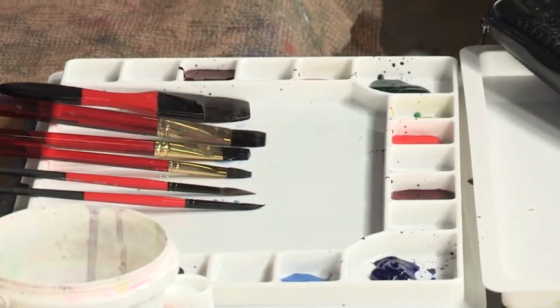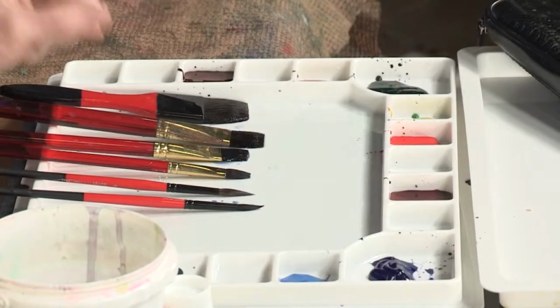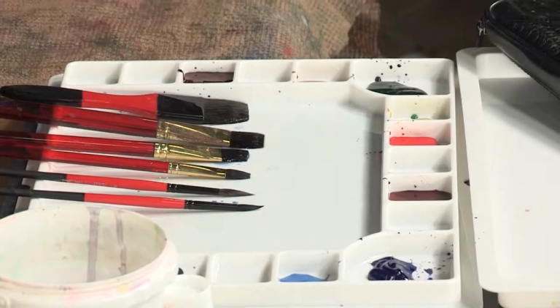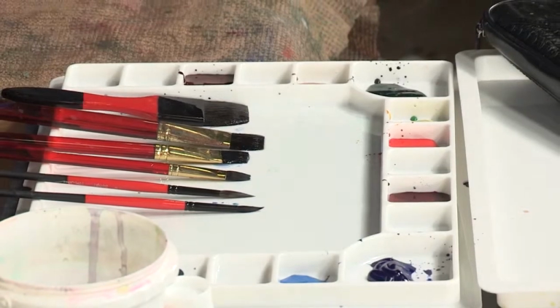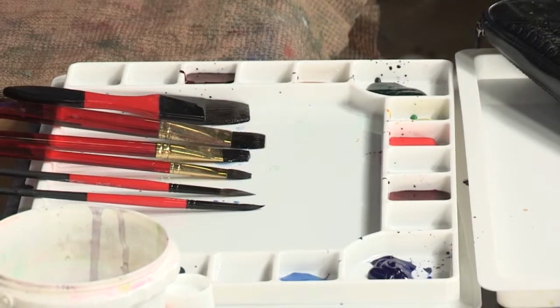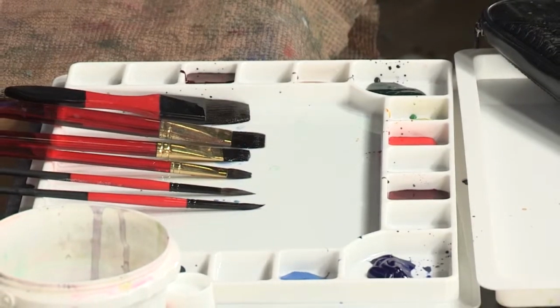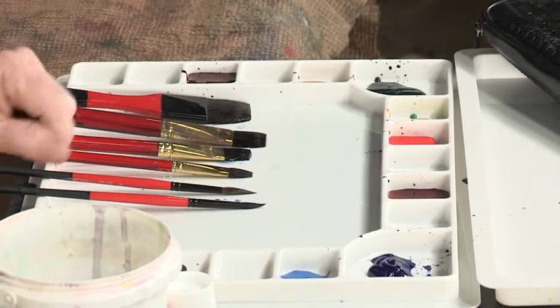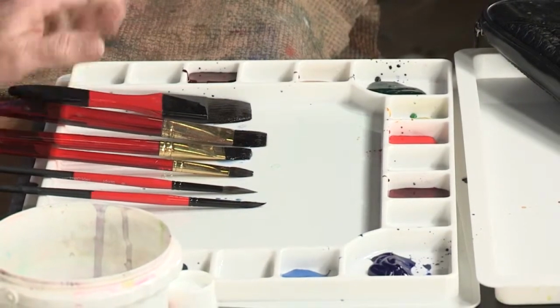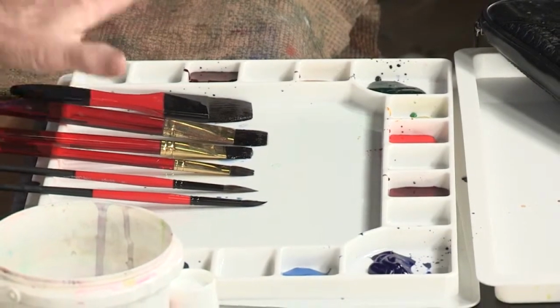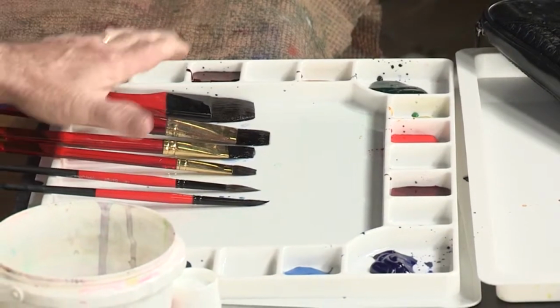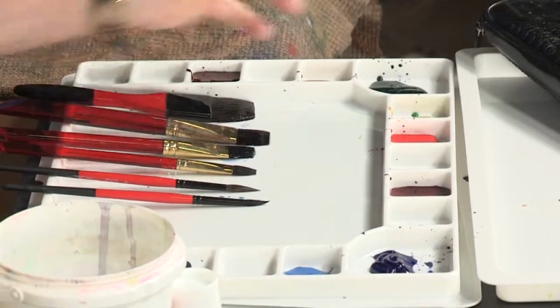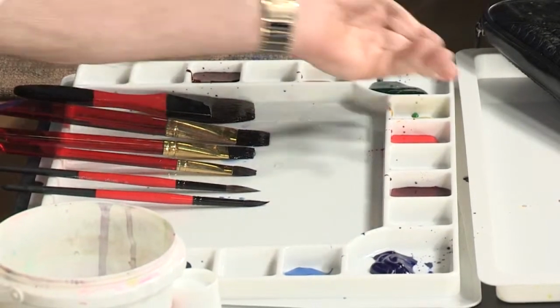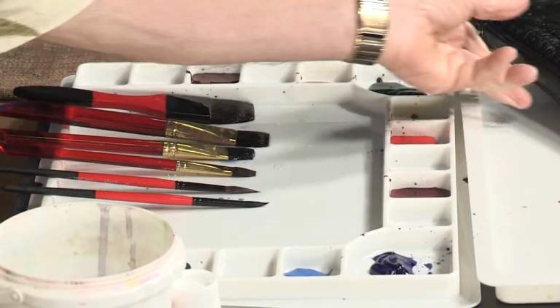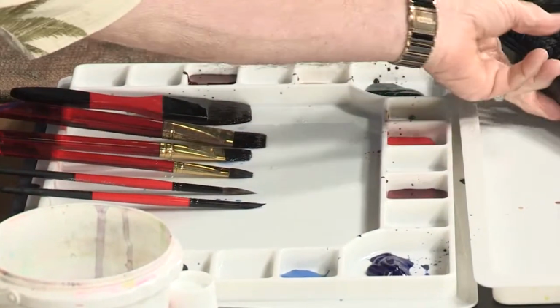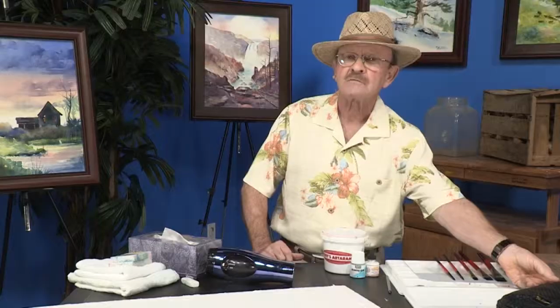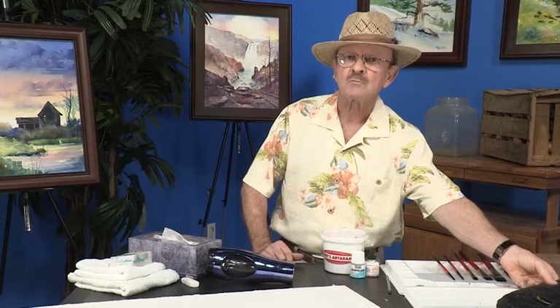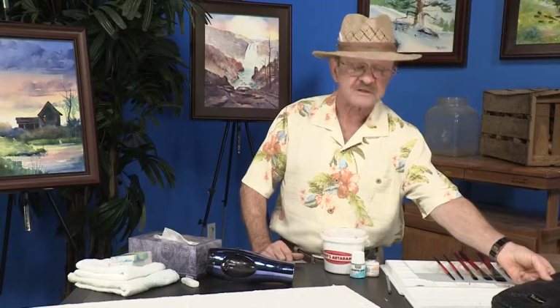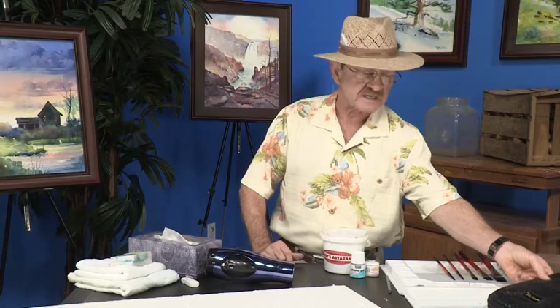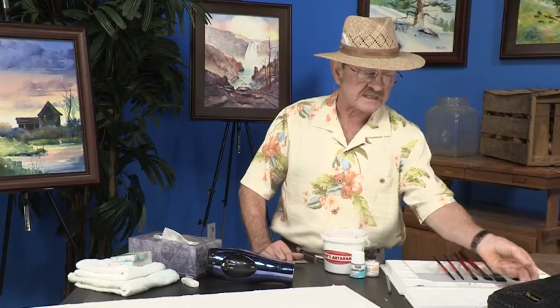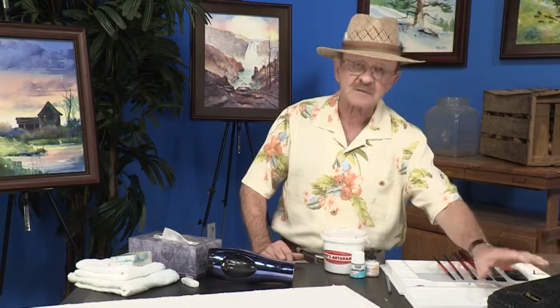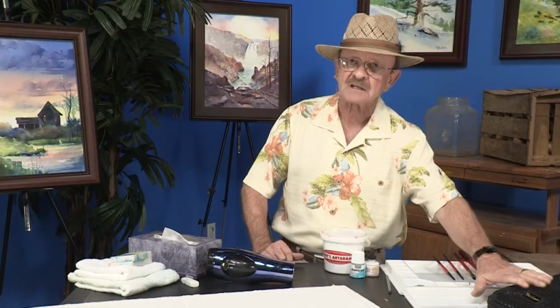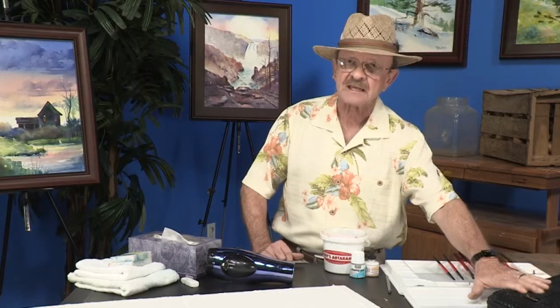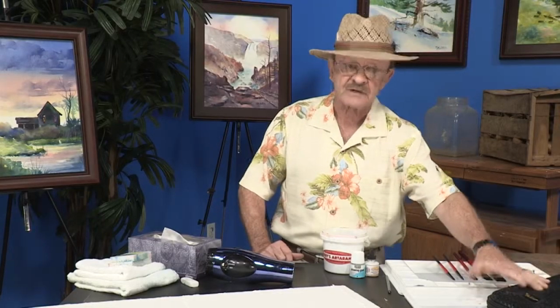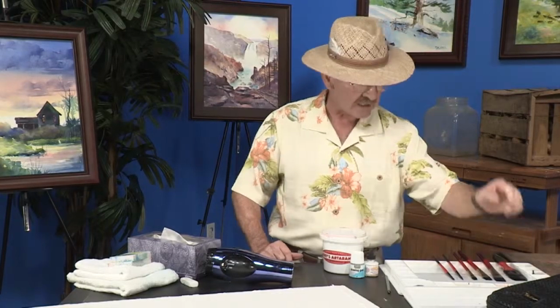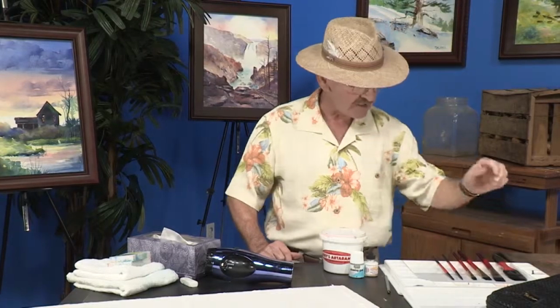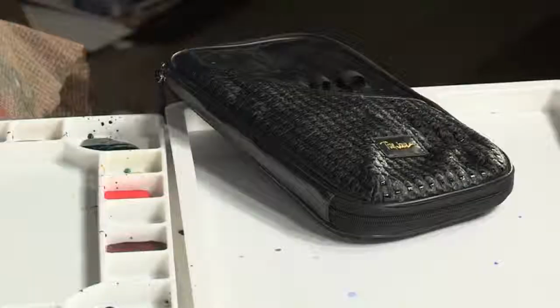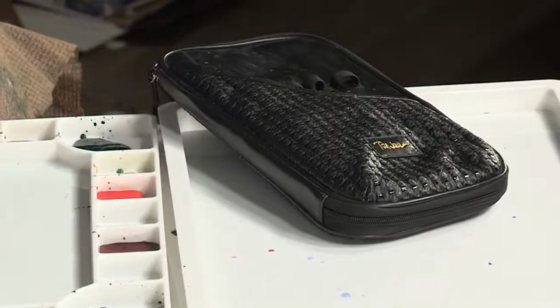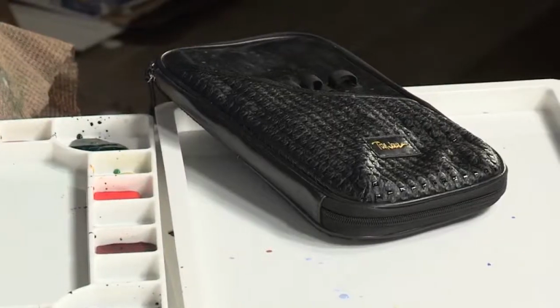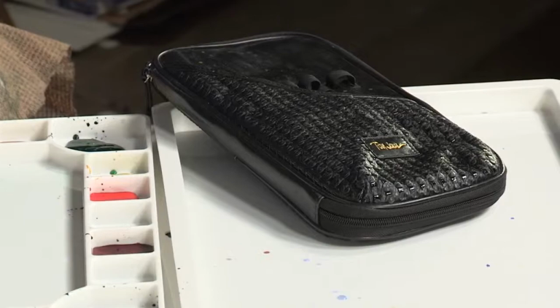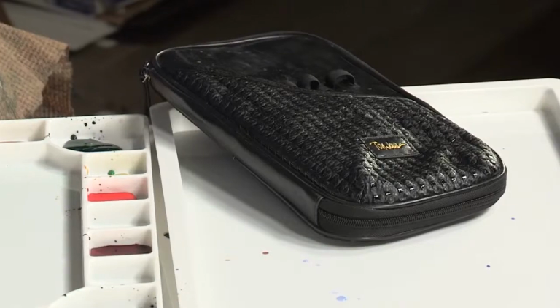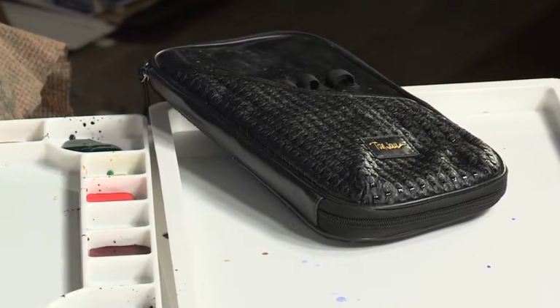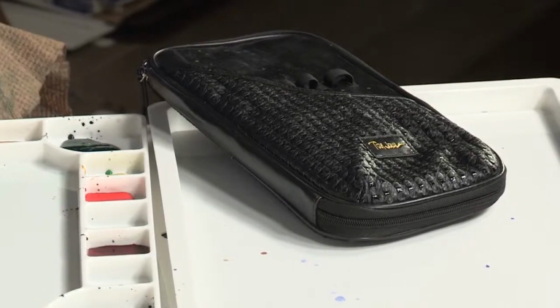First of all, let me get you started with the brushes. I have this wonderful brush set that comes in a leatherette case with six brushes.